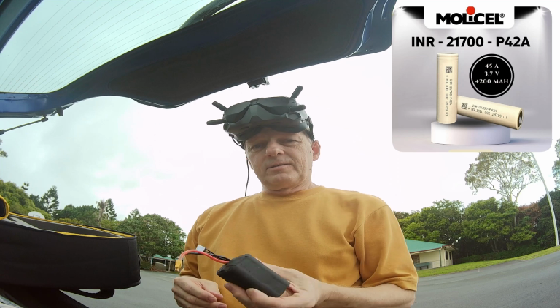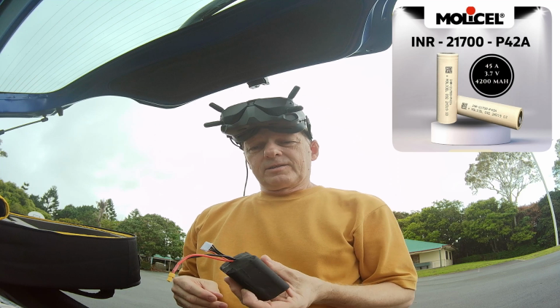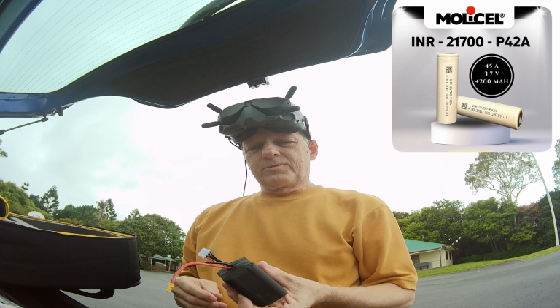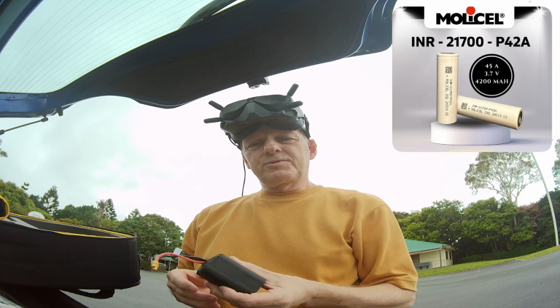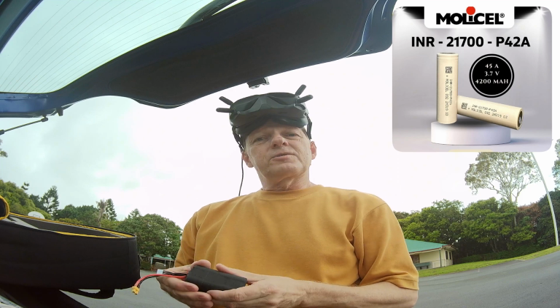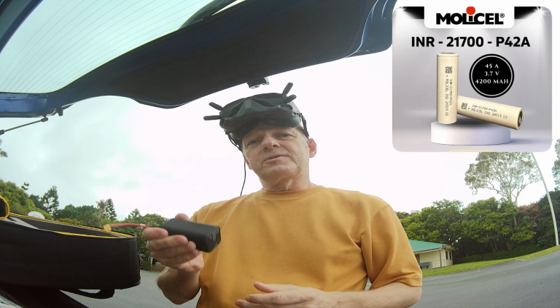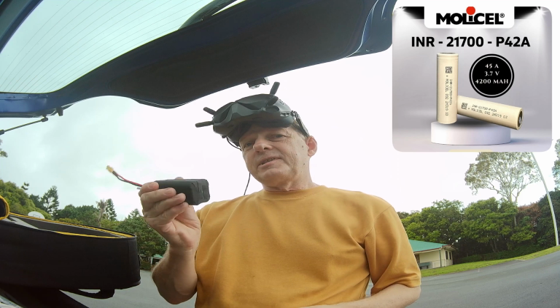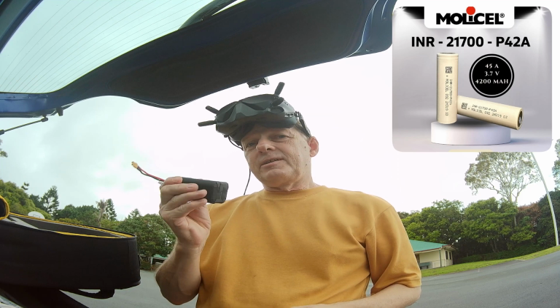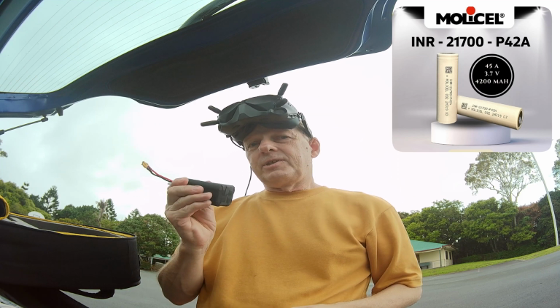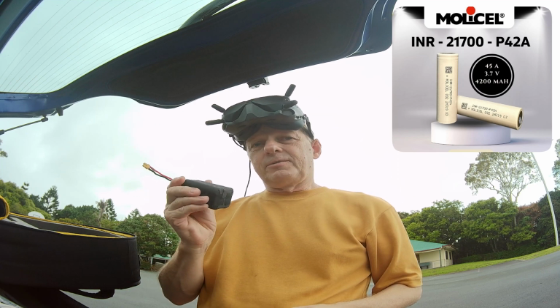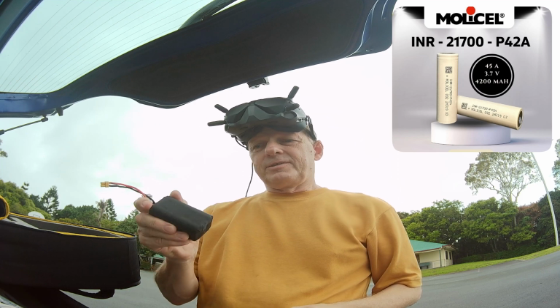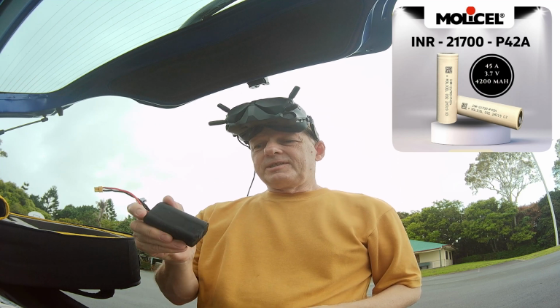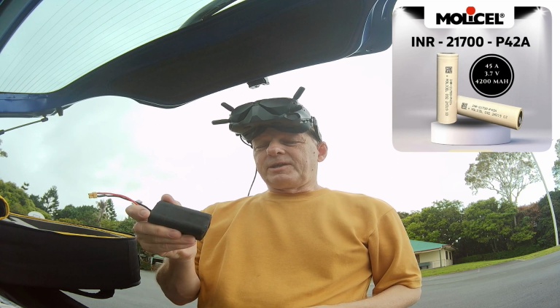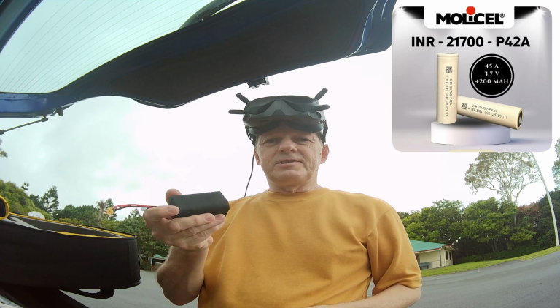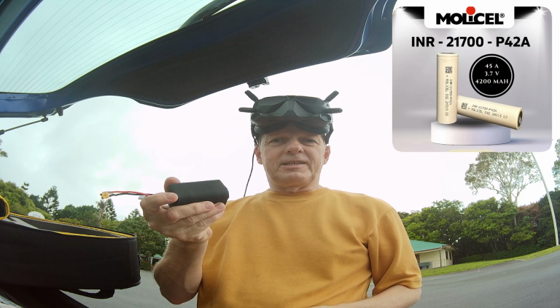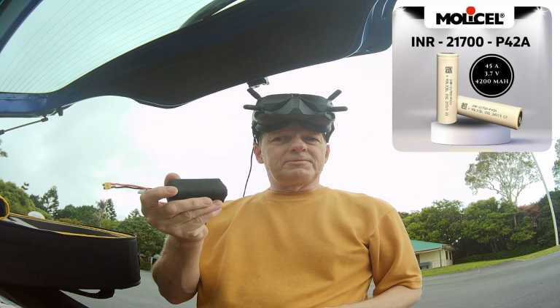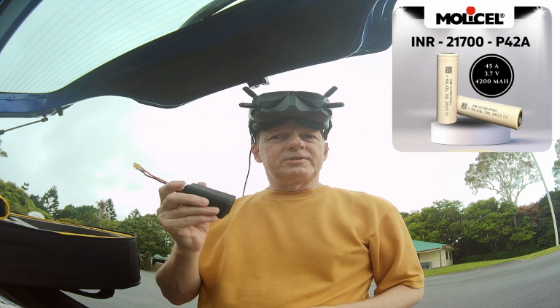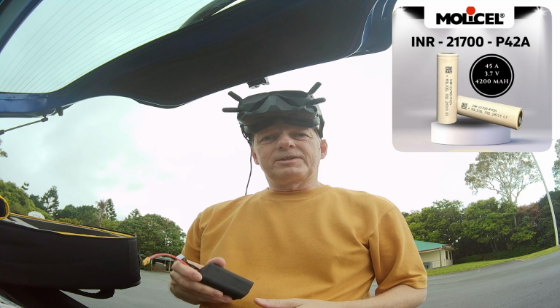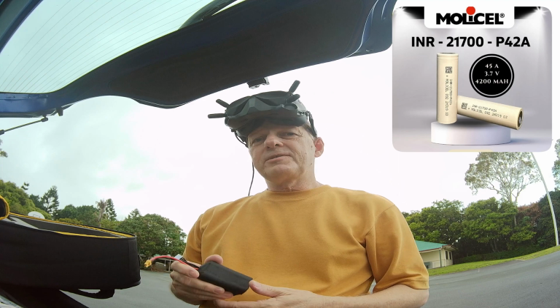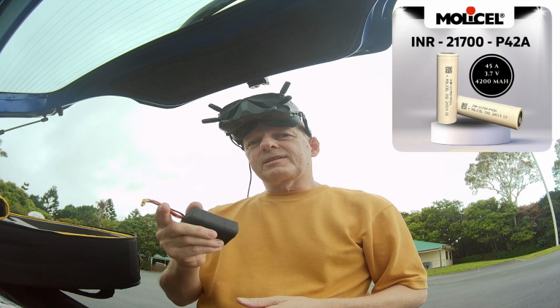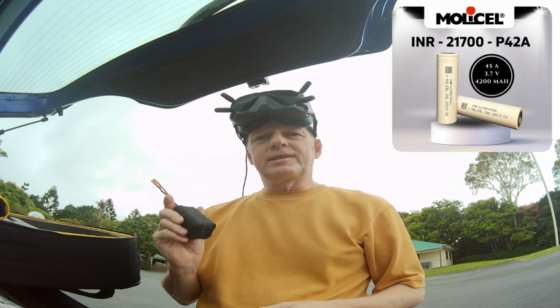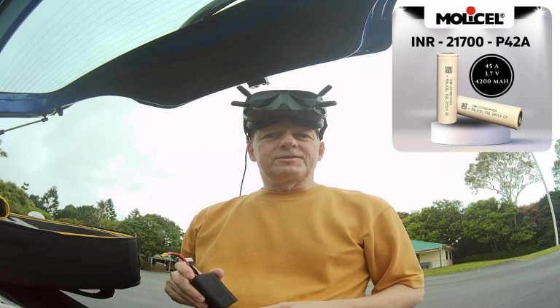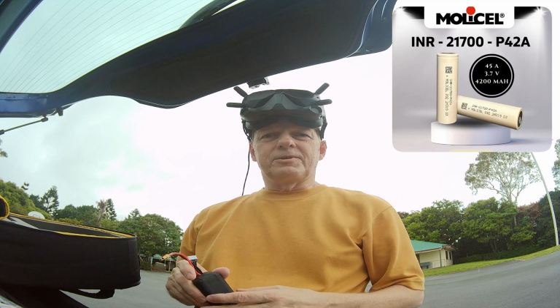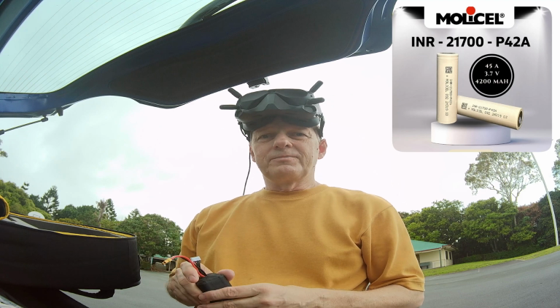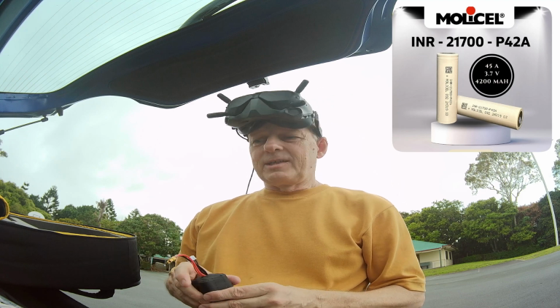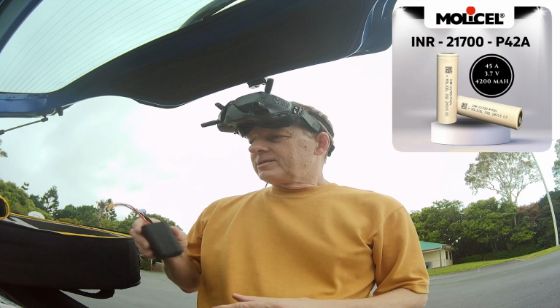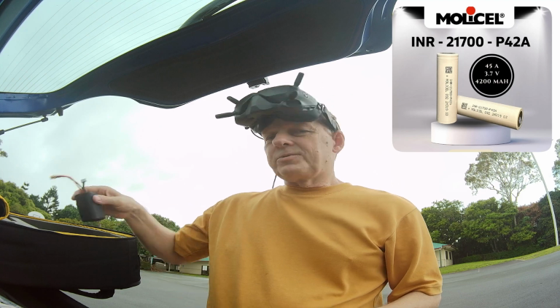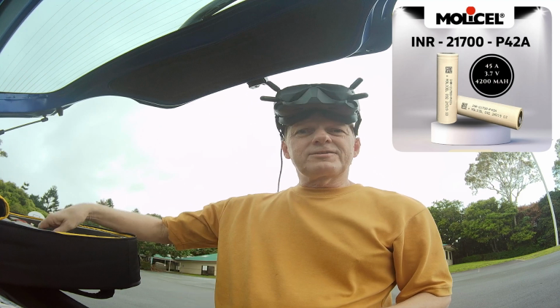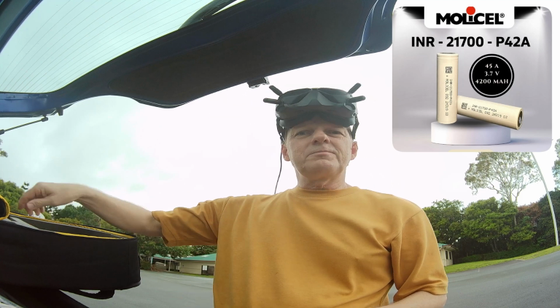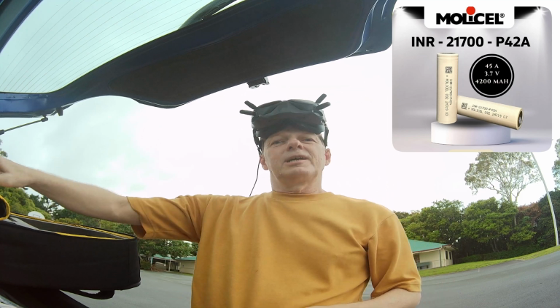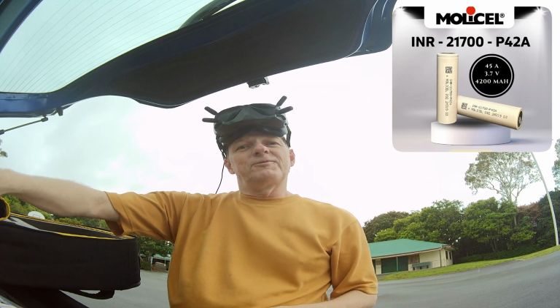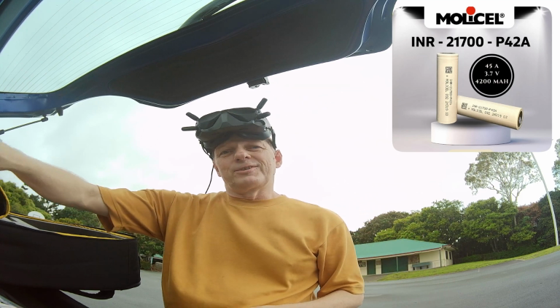Chris also did a video on these batteries about the chemistry — I'm going to link that as well. So until next time, happy flying!